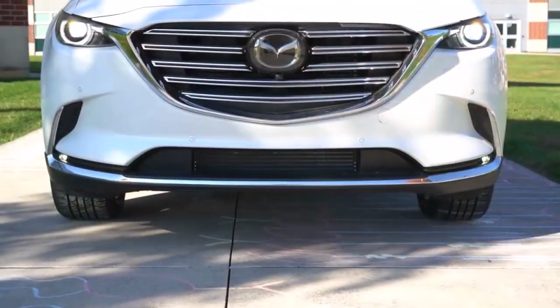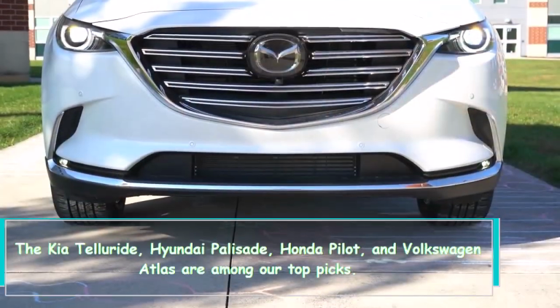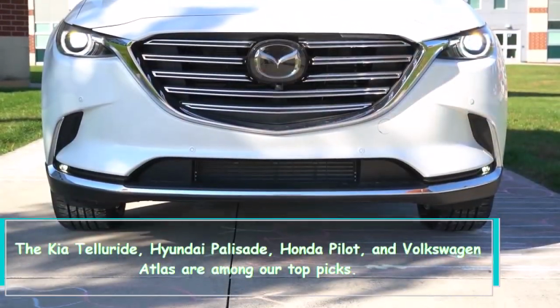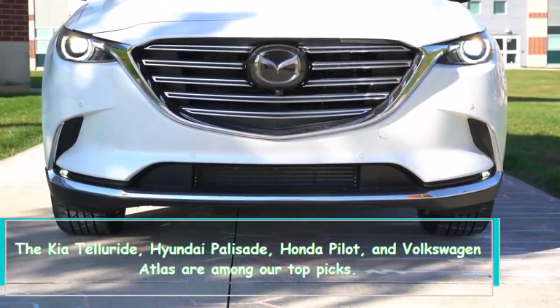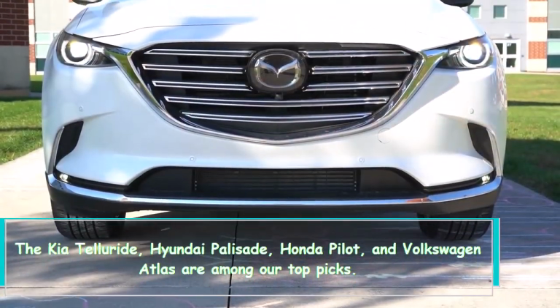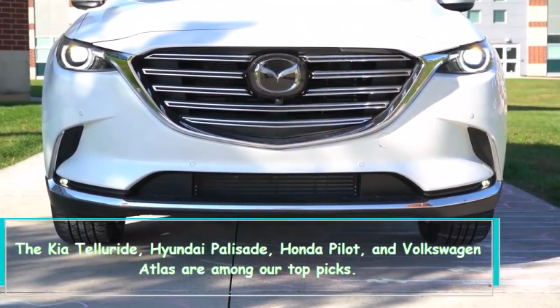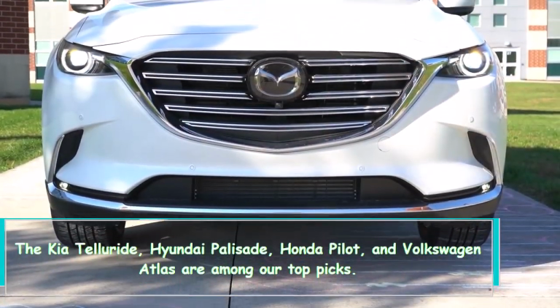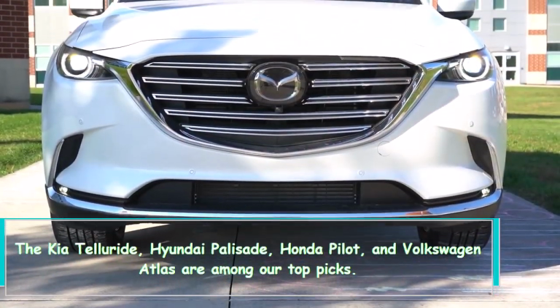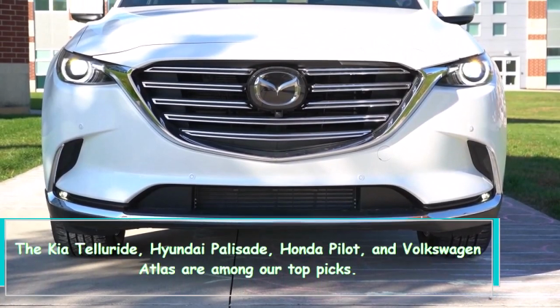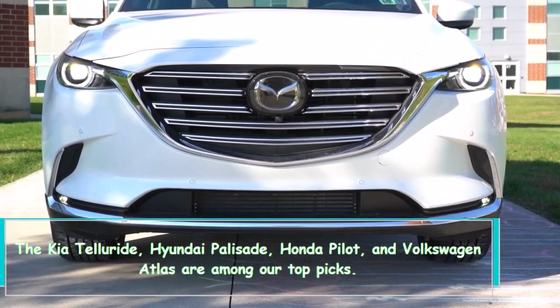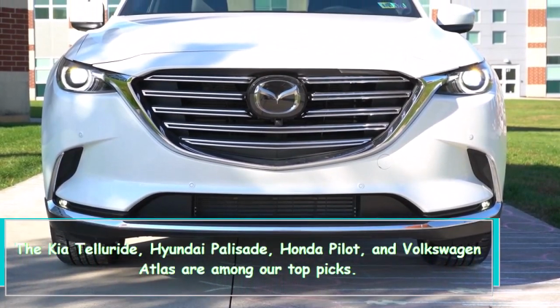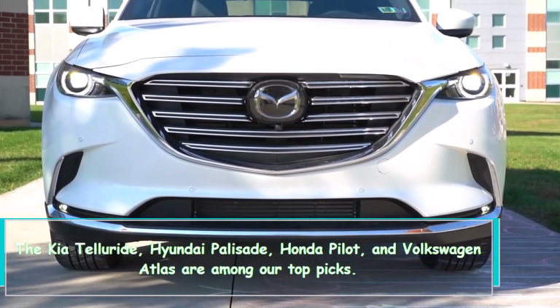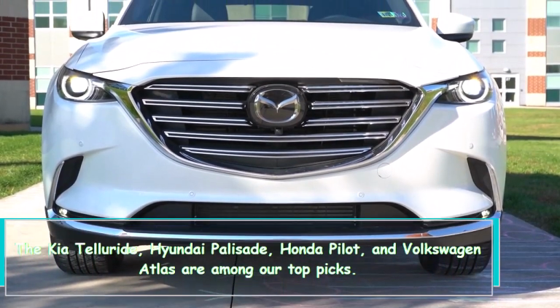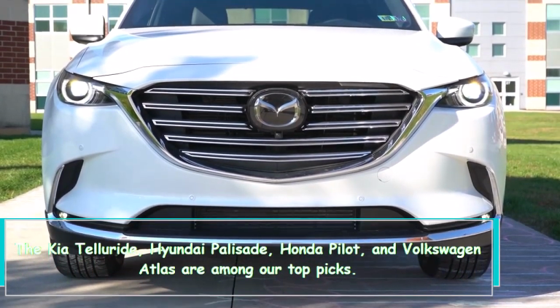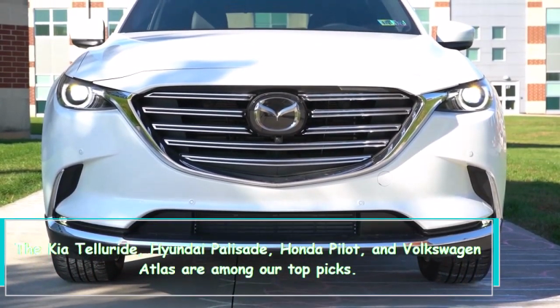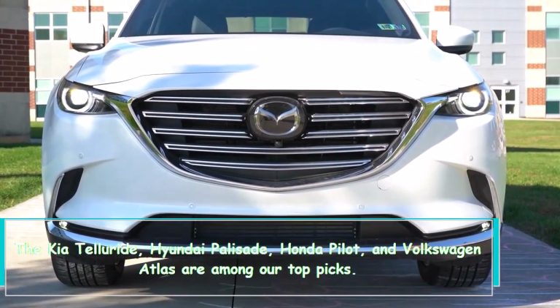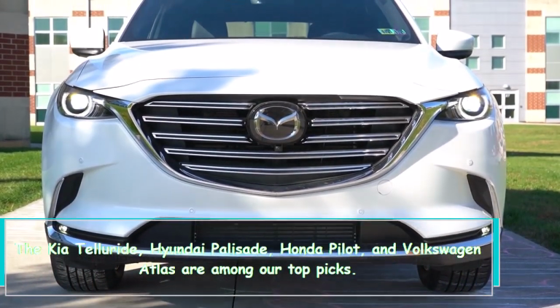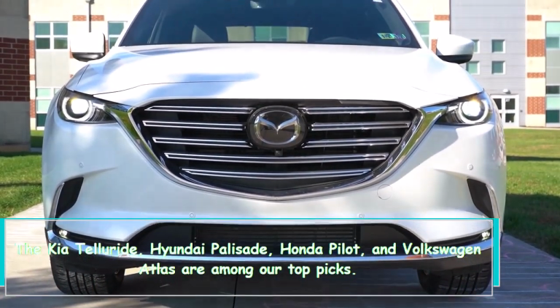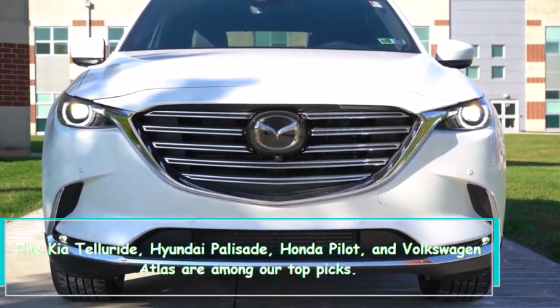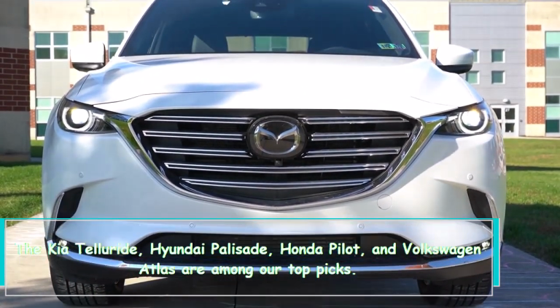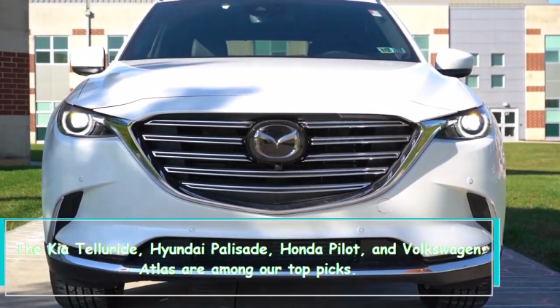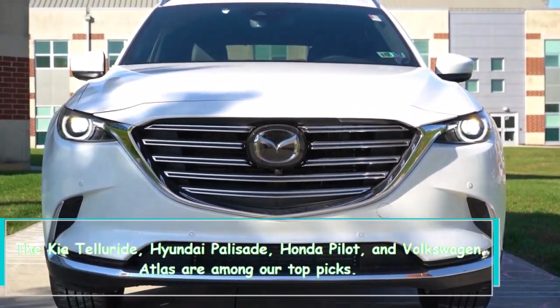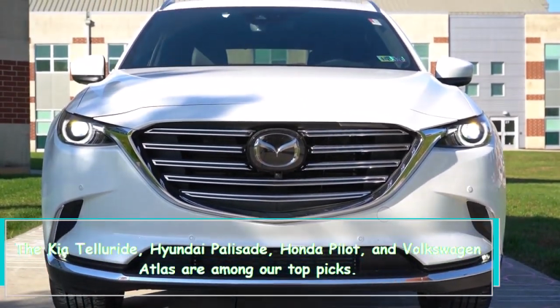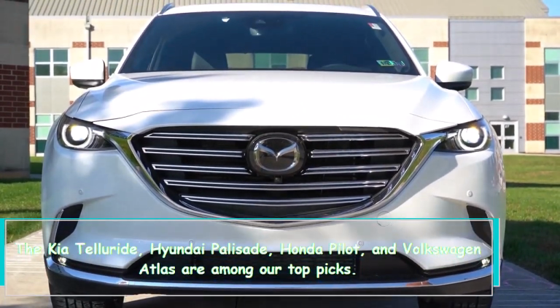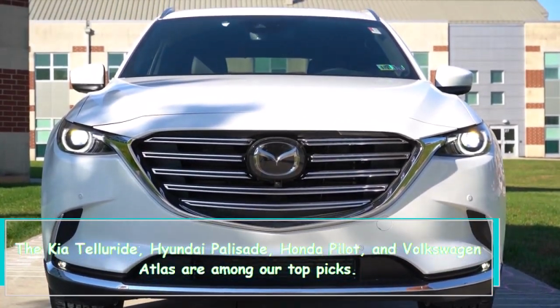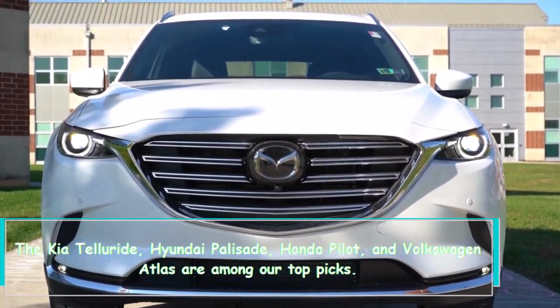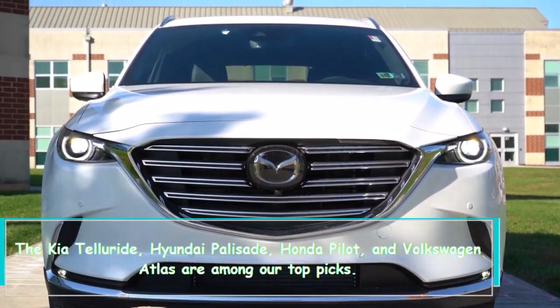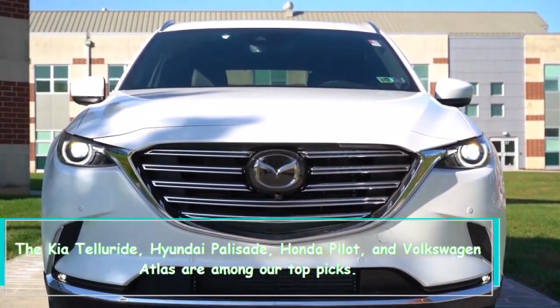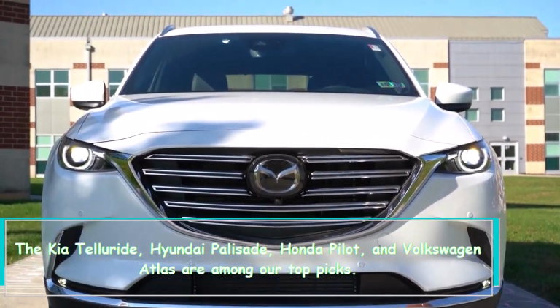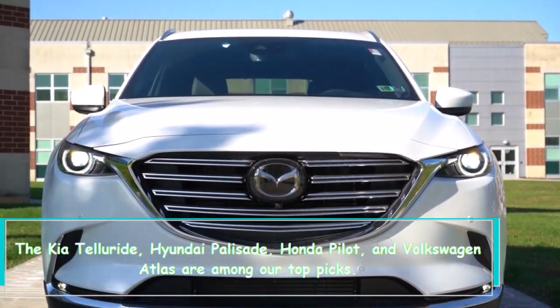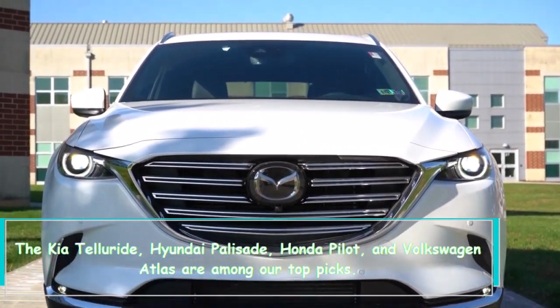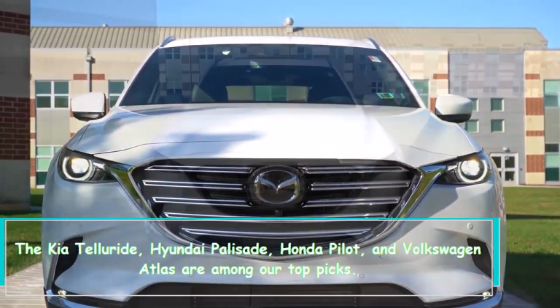The Kia Telluride, Hyundai Palisade, Honda Pilot, and Volkswagen Atlas are among our top picks in this segment as key competitors.